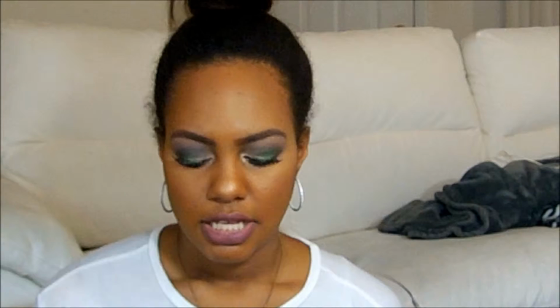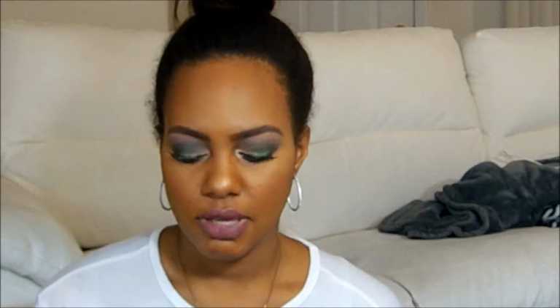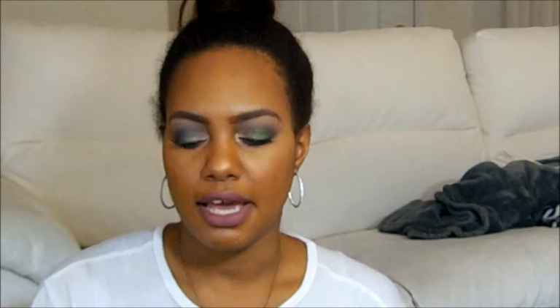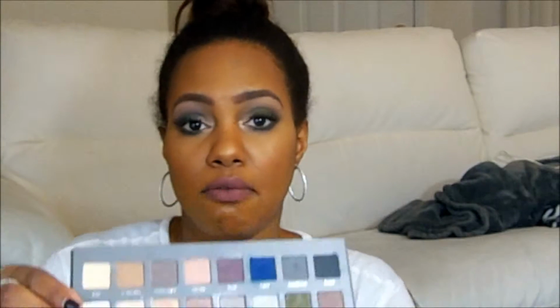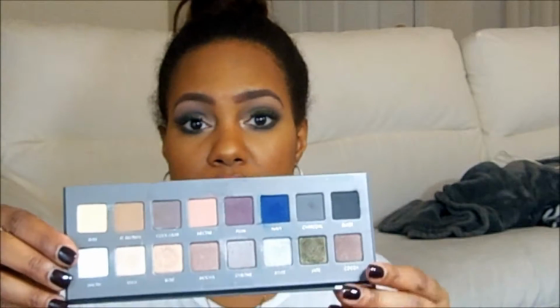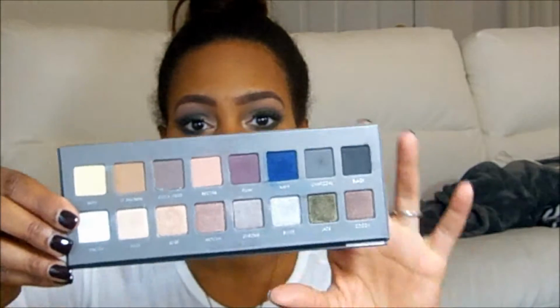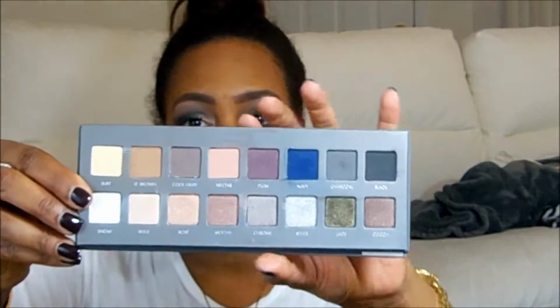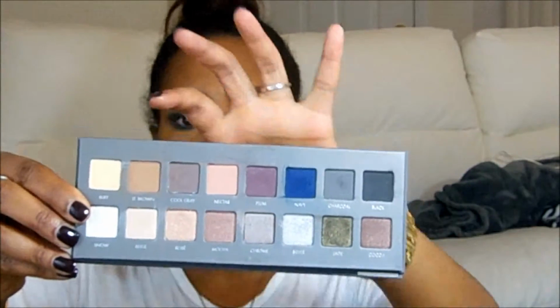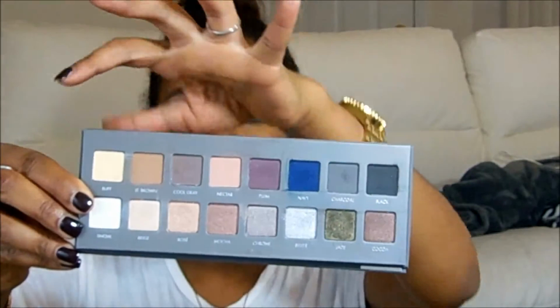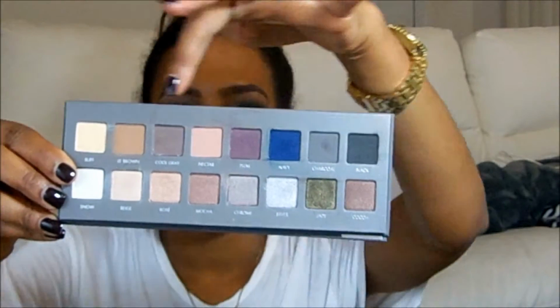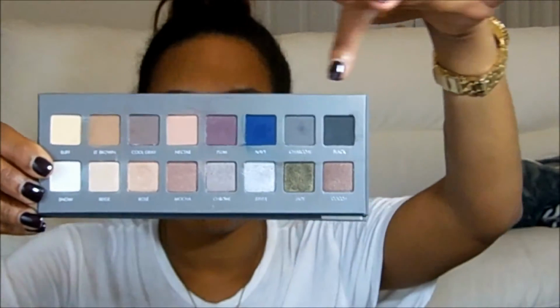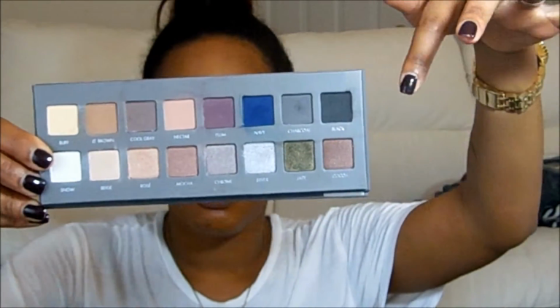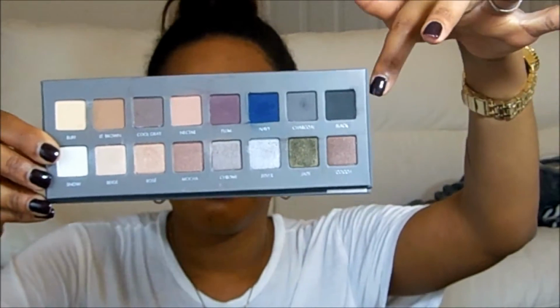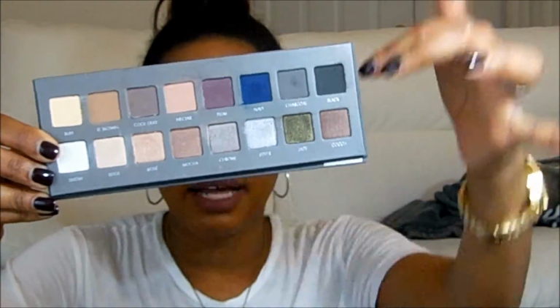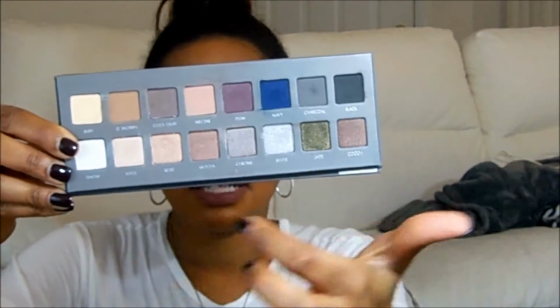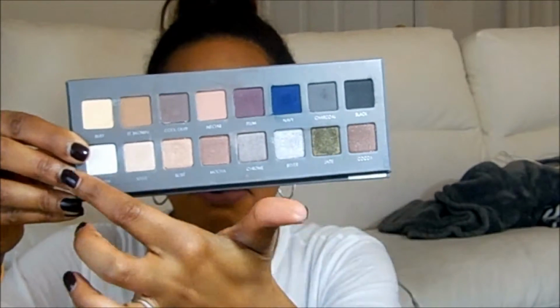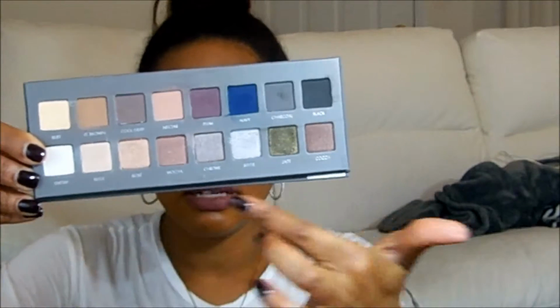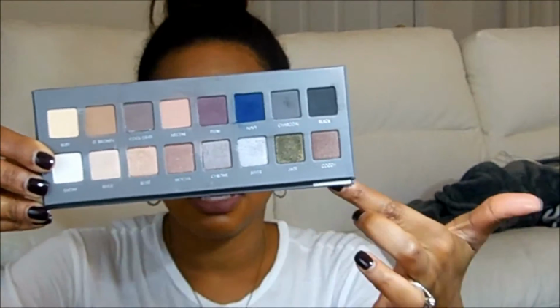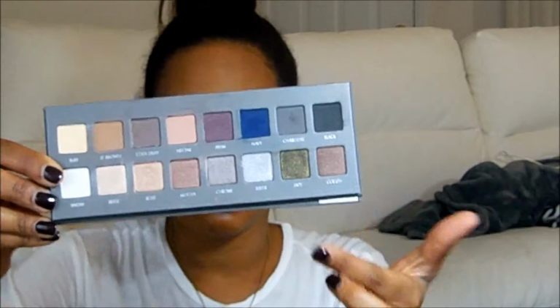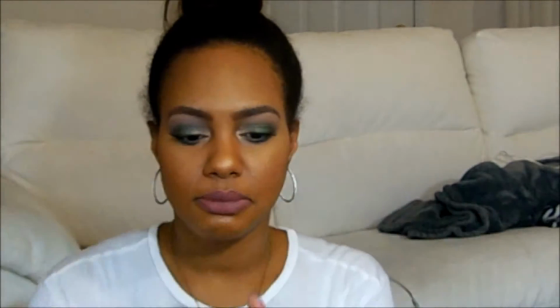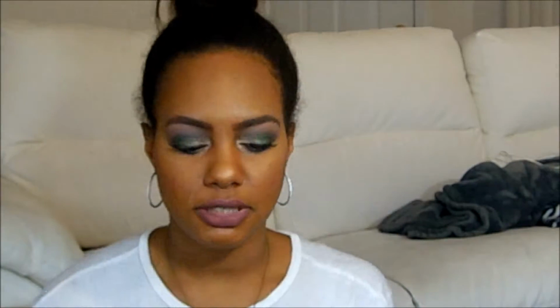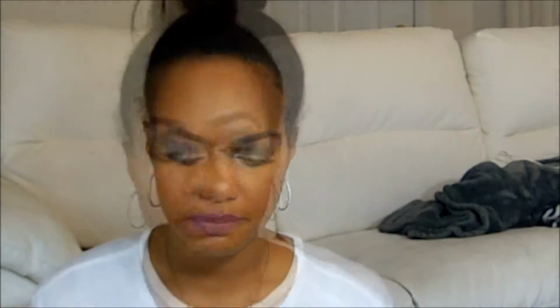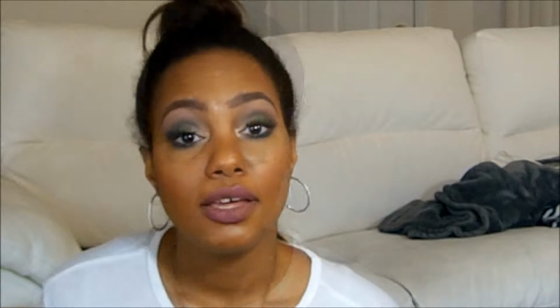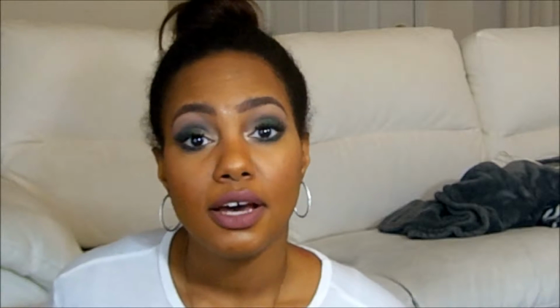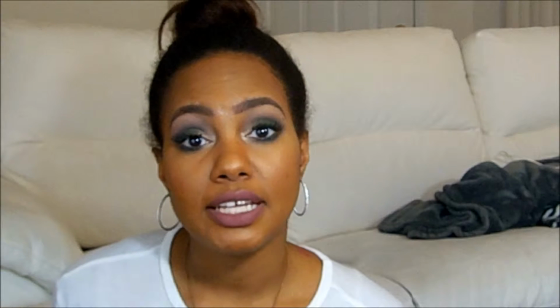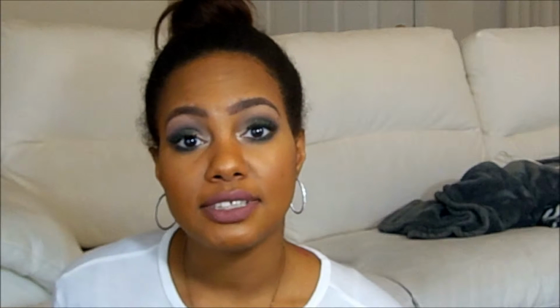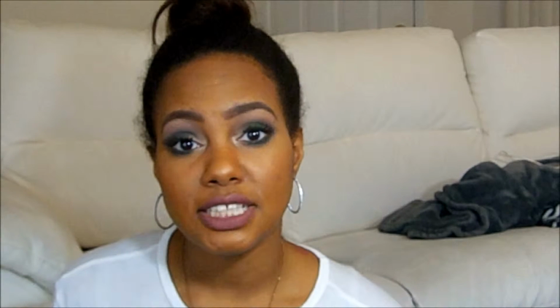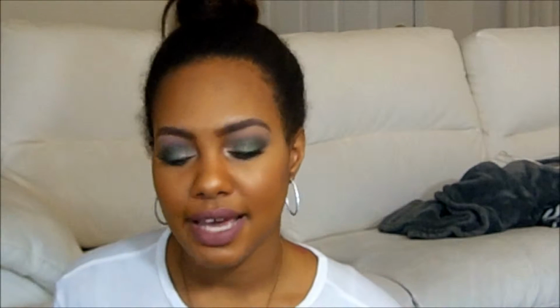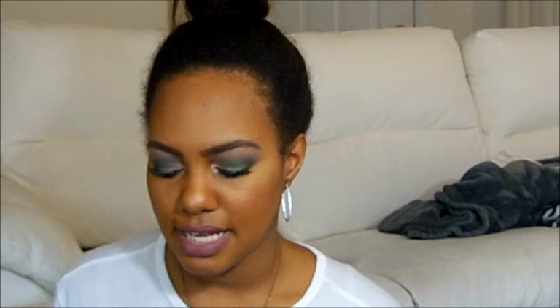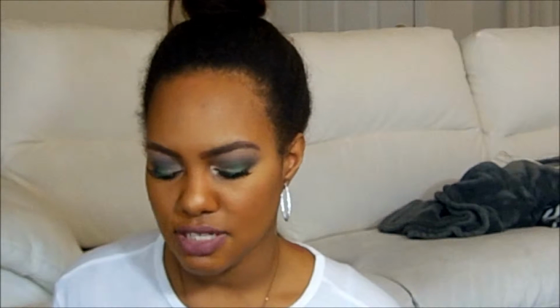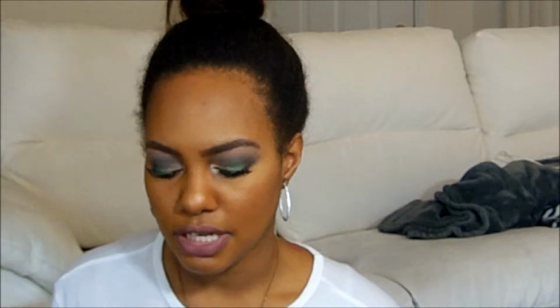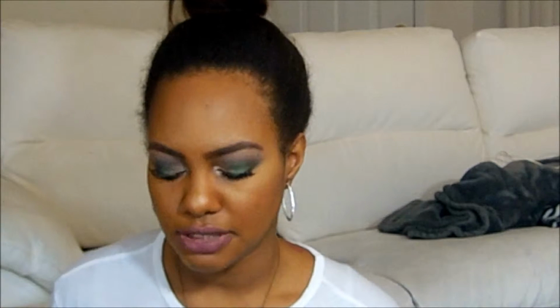With the 16 shadows, the tops are all mattes and the bottoms are all shimmers. Let's go ahead and get swatching.